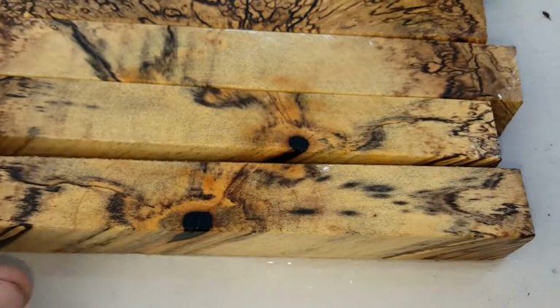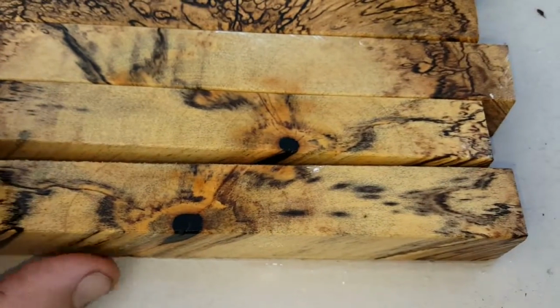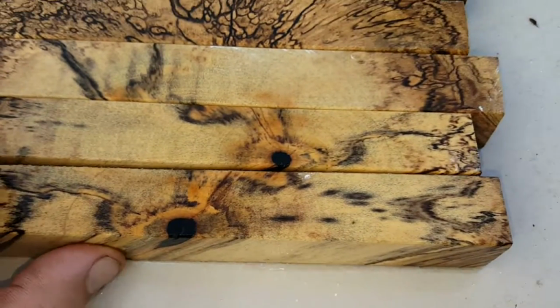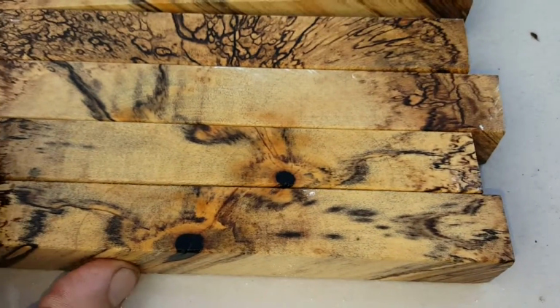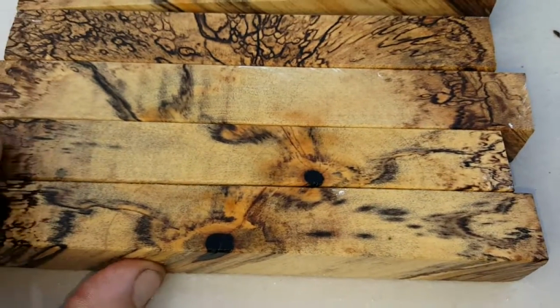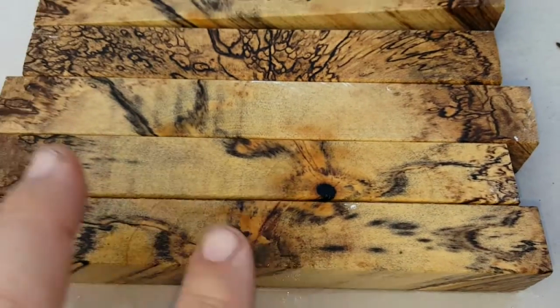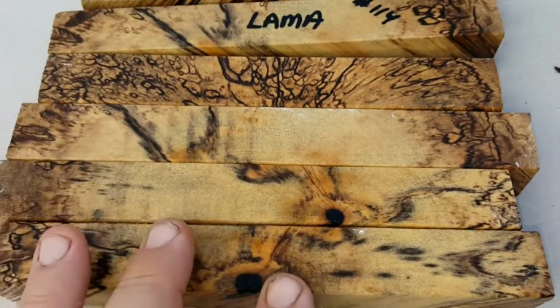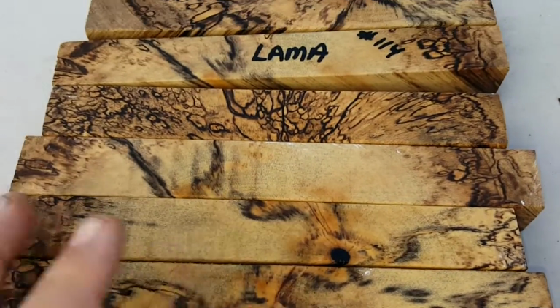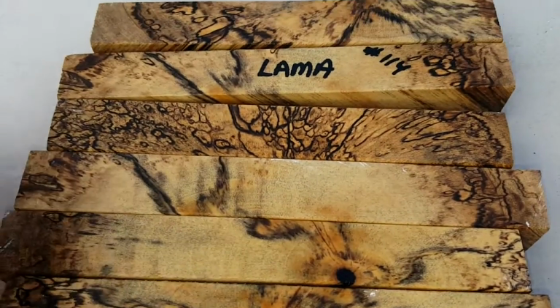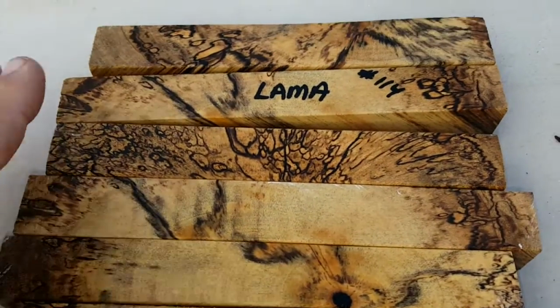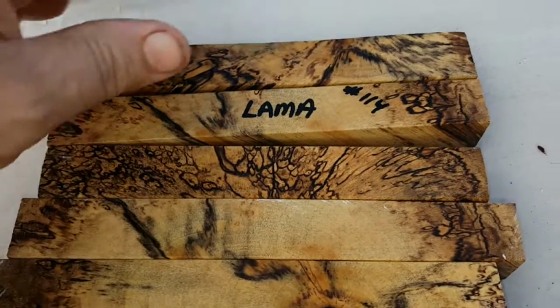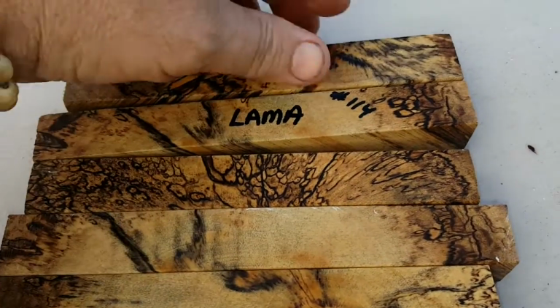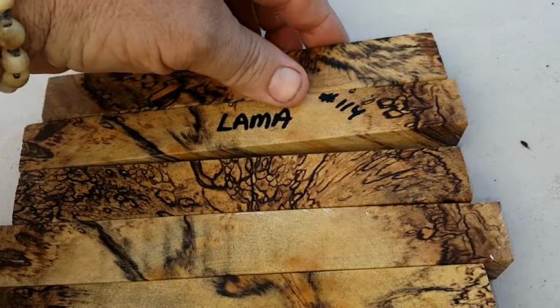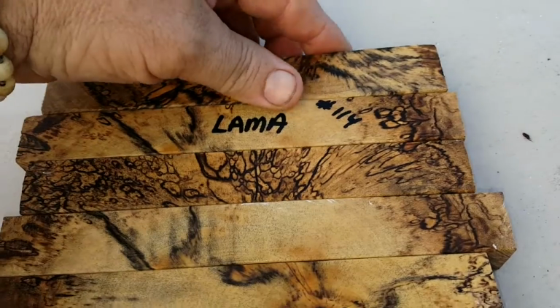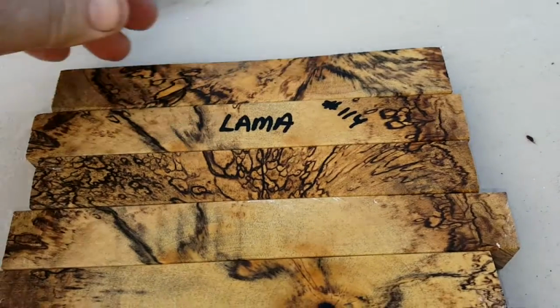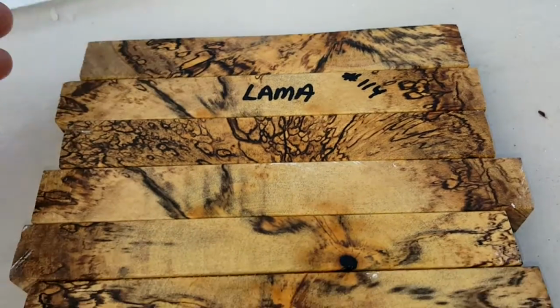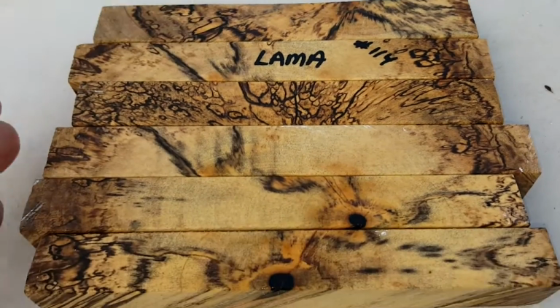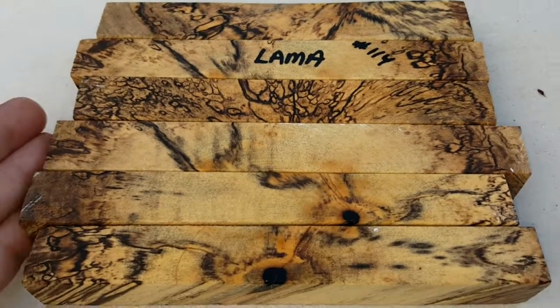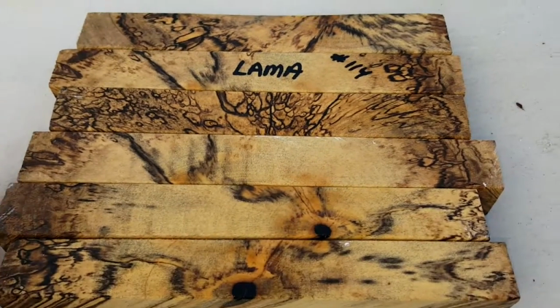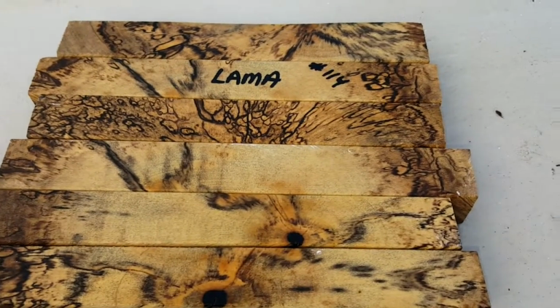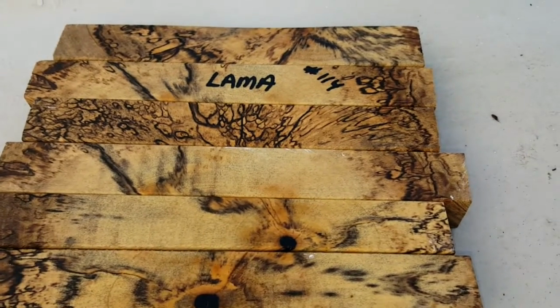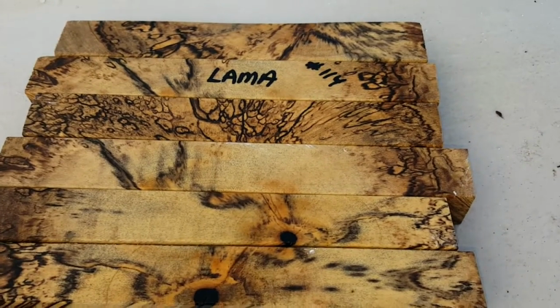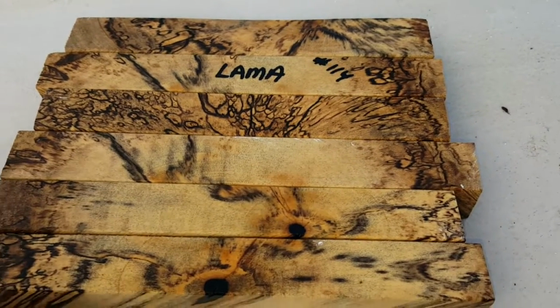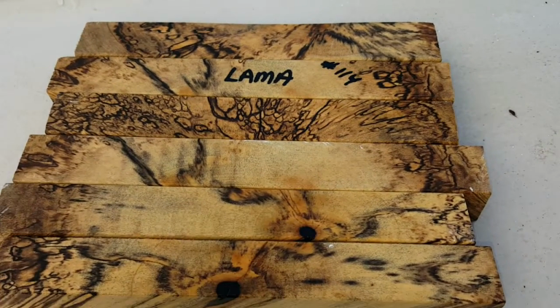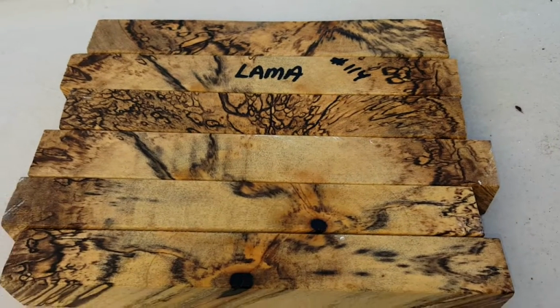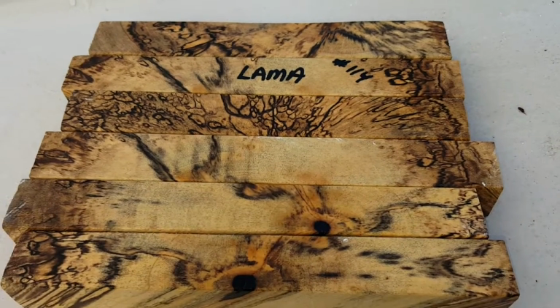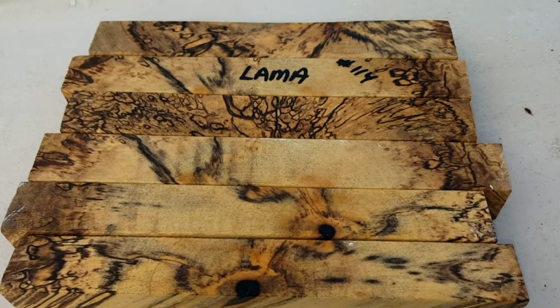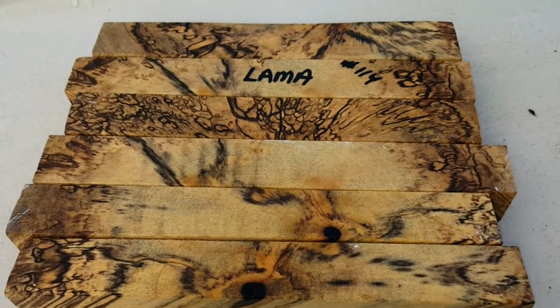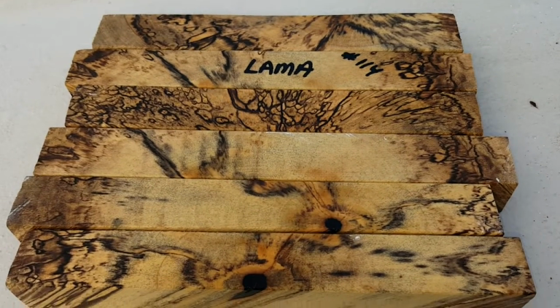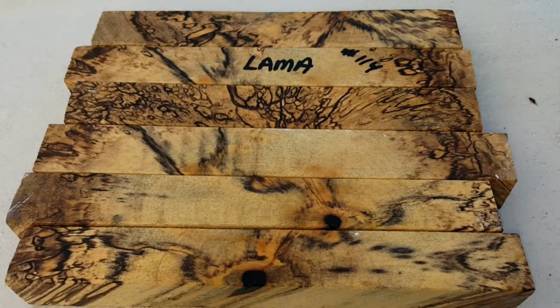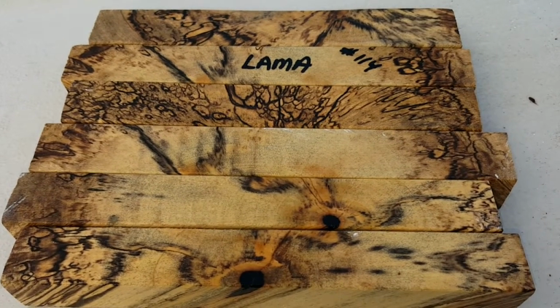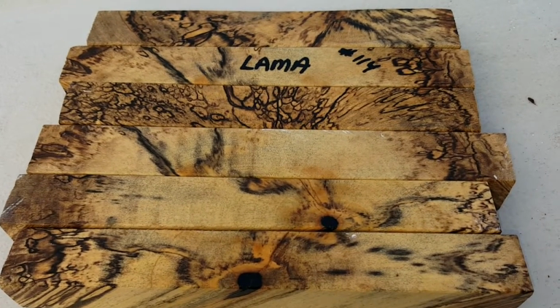There's enough length in each one of these to probably get two pens, depending on what kit you're using.